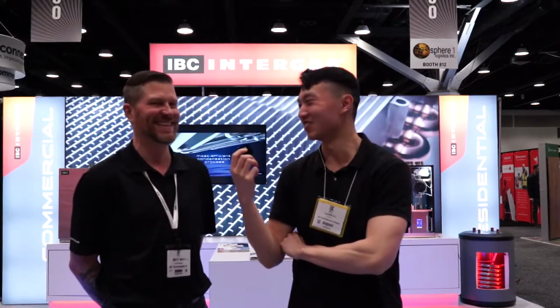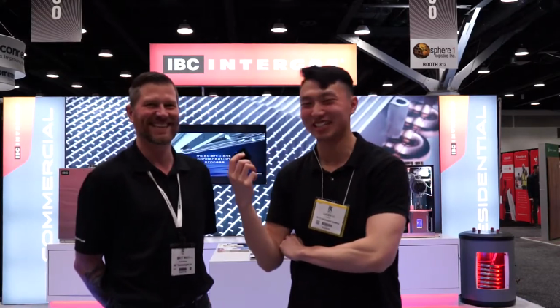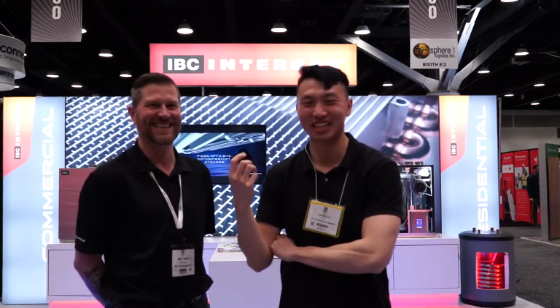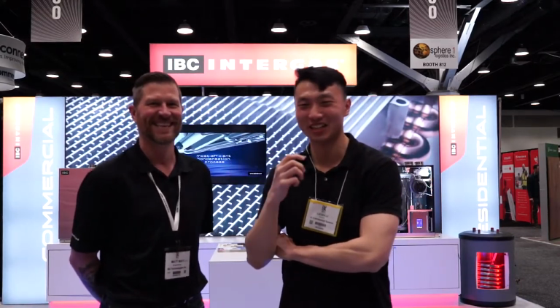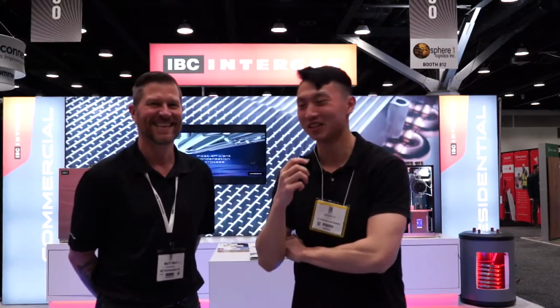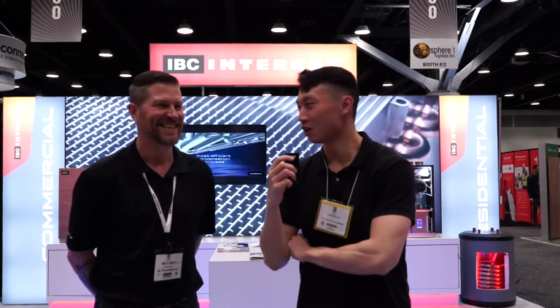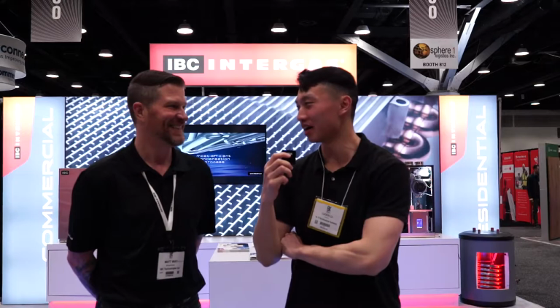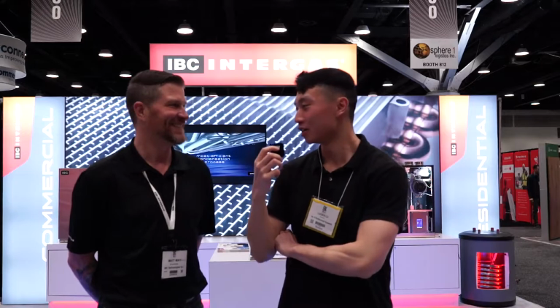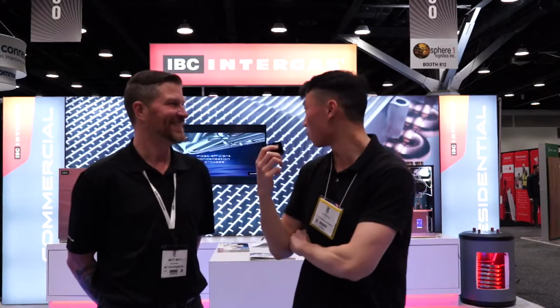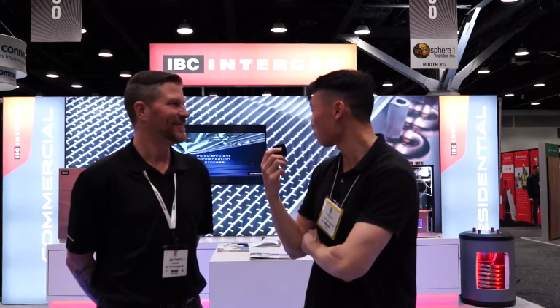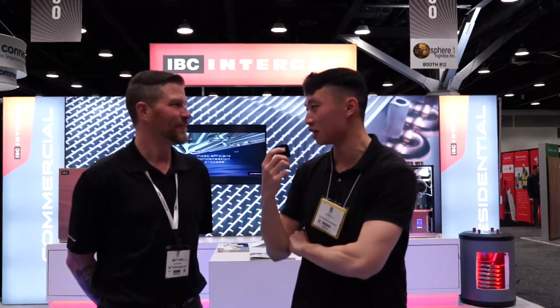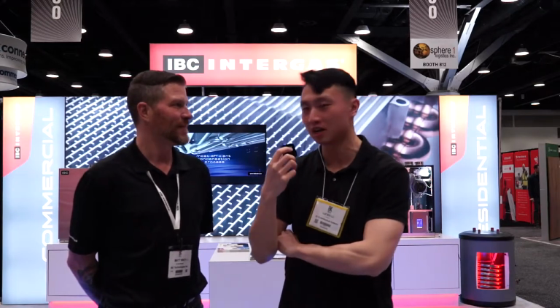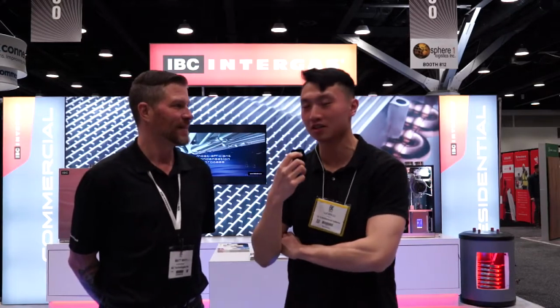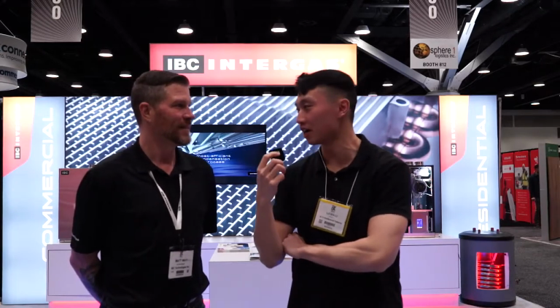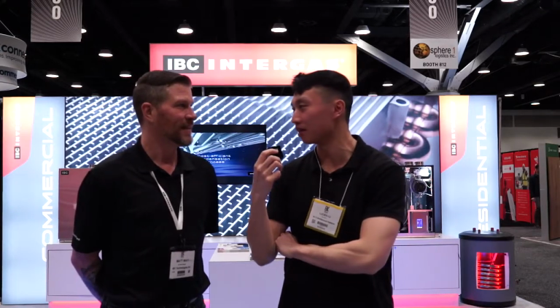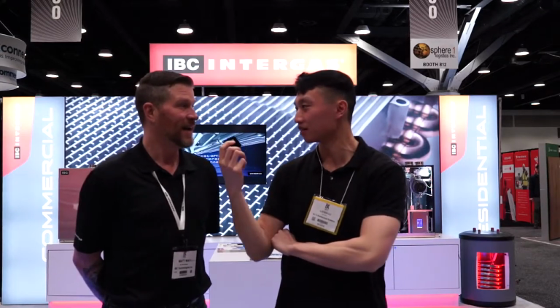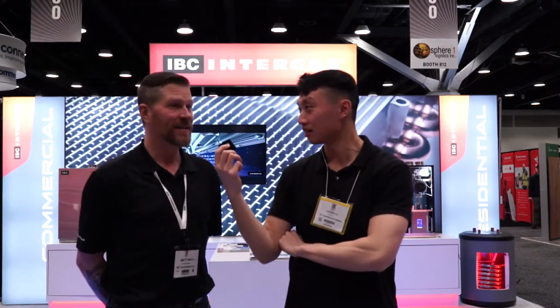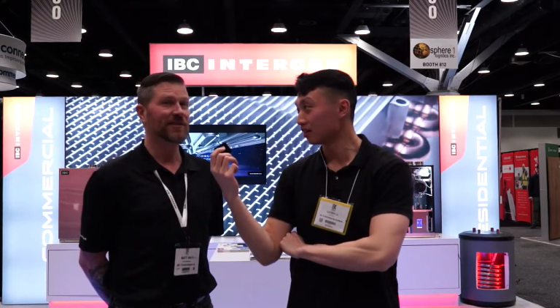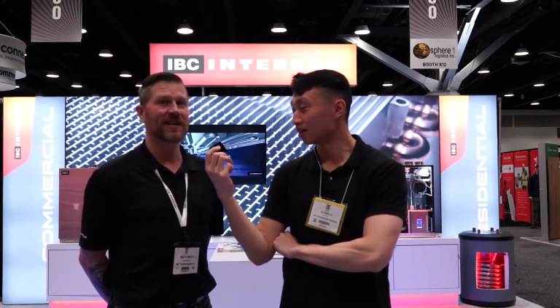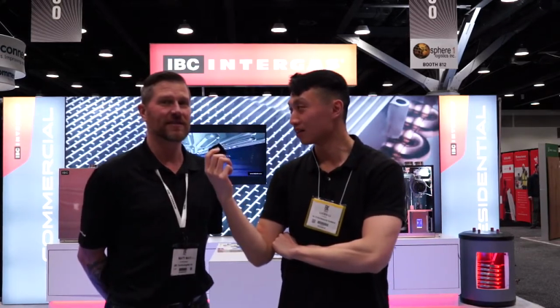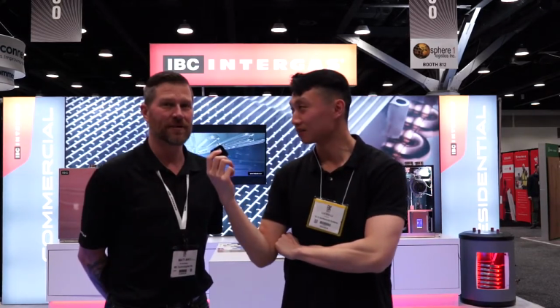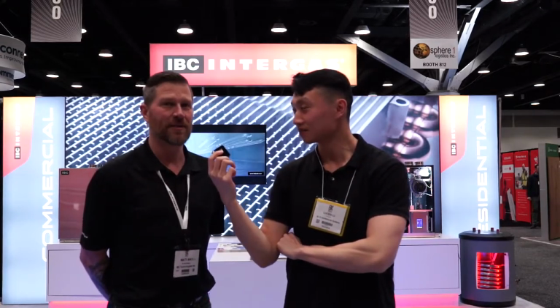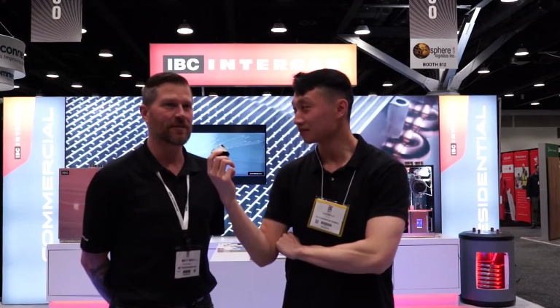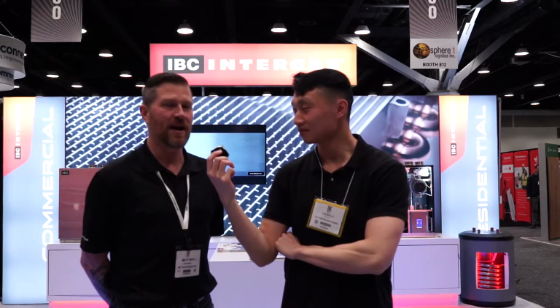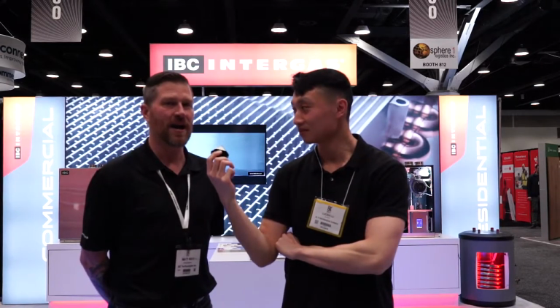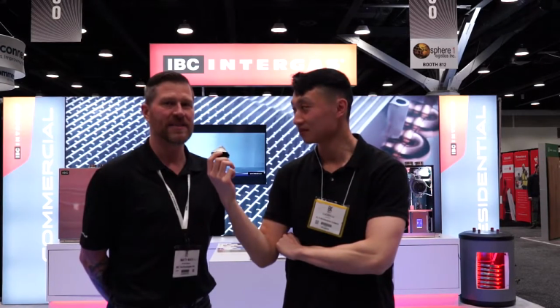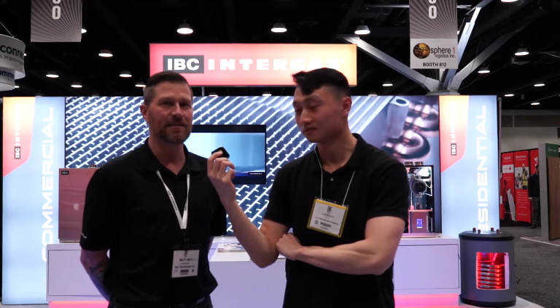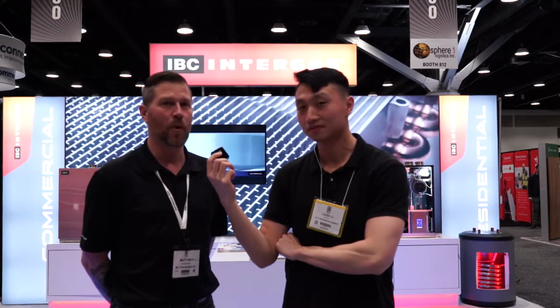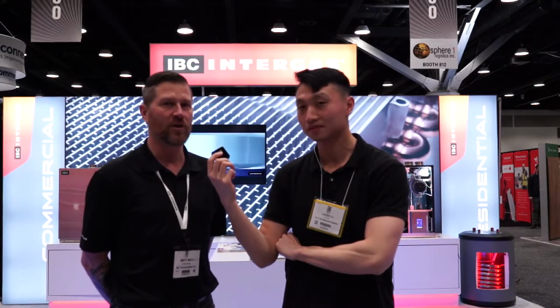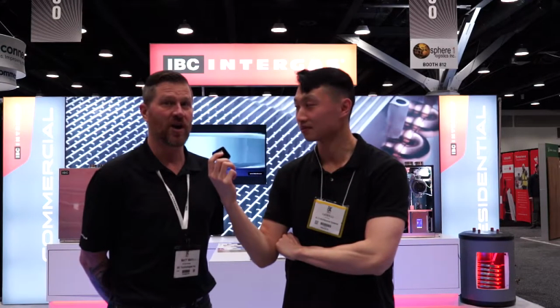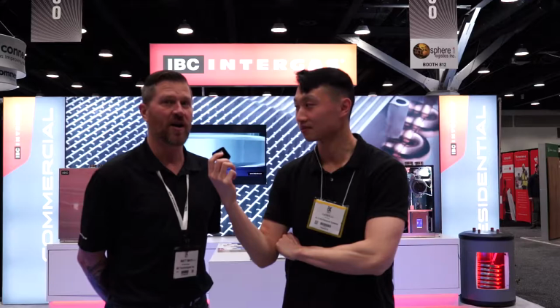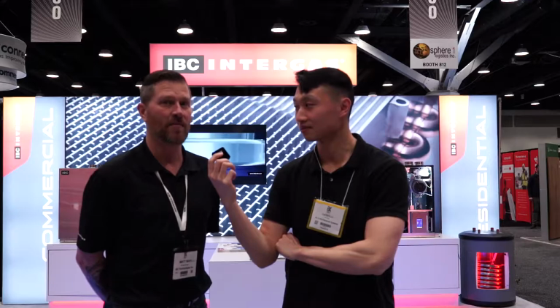Oh my god, I love it. Okay, so where can we find you guys online? We're just at www.ibcboiler.com.